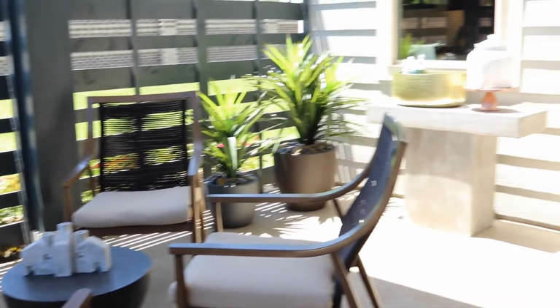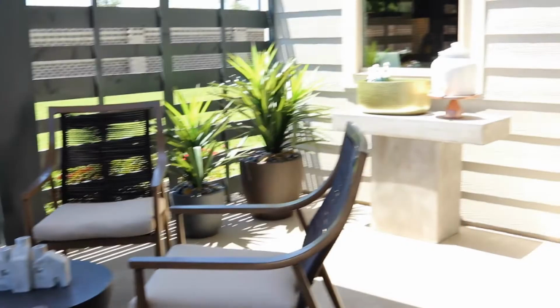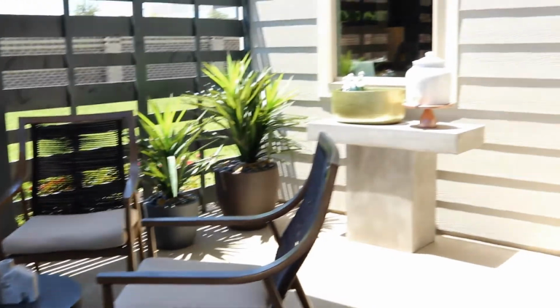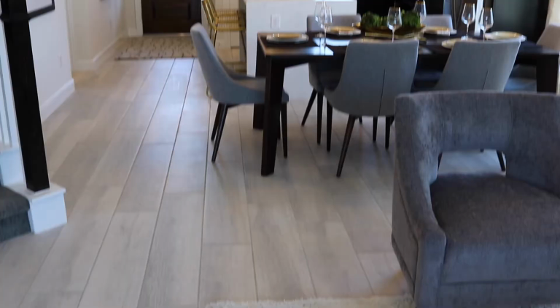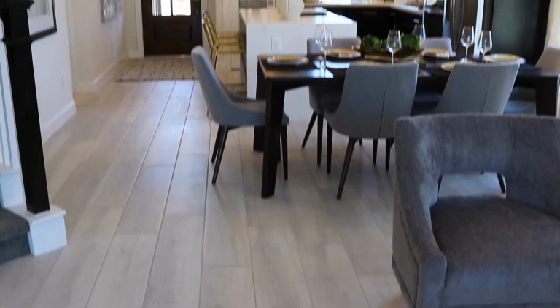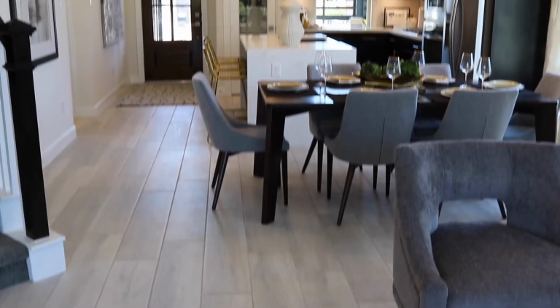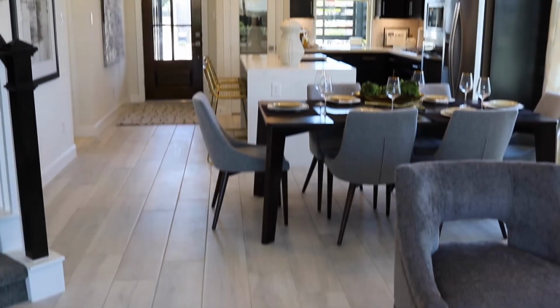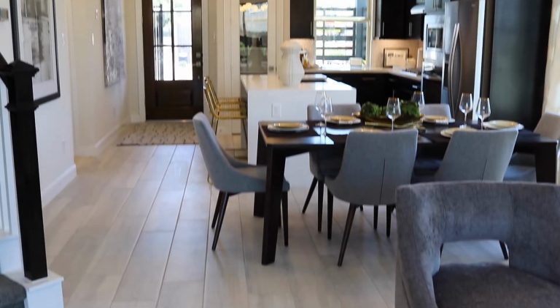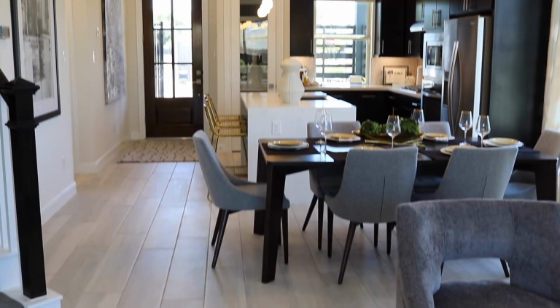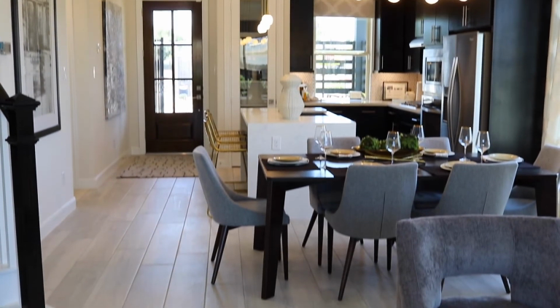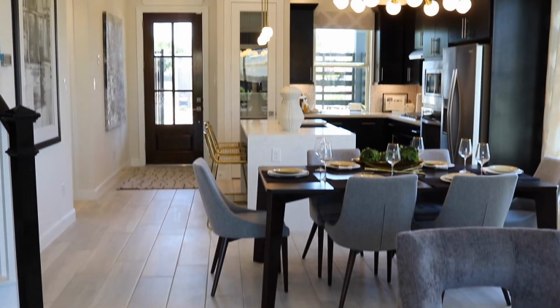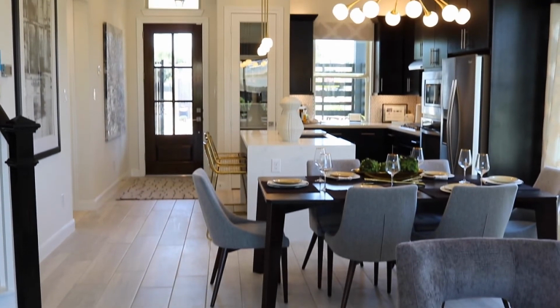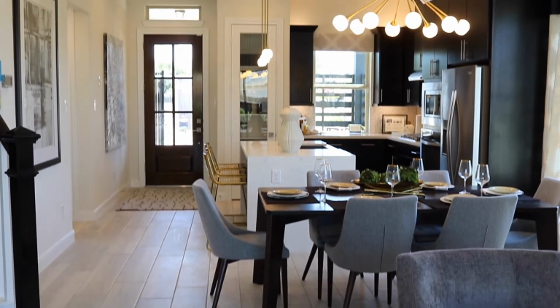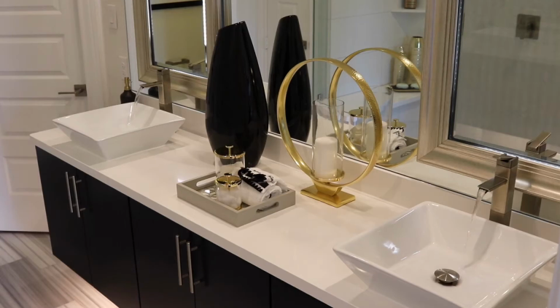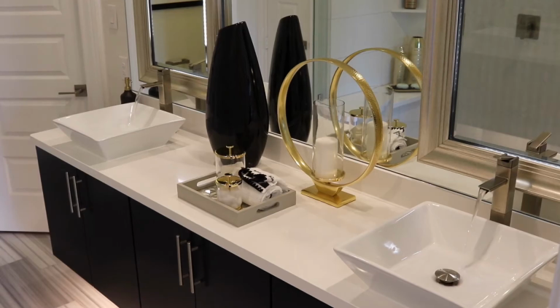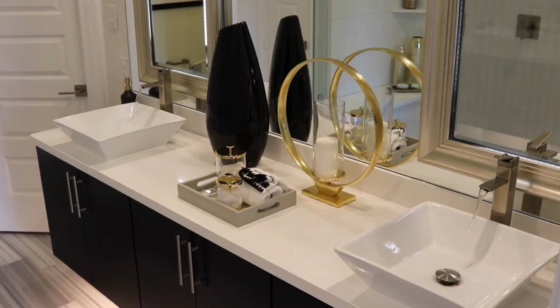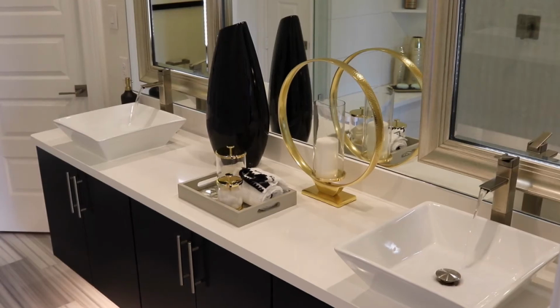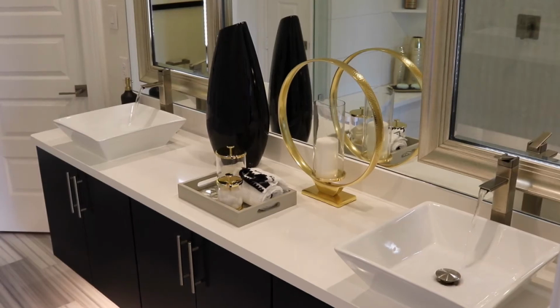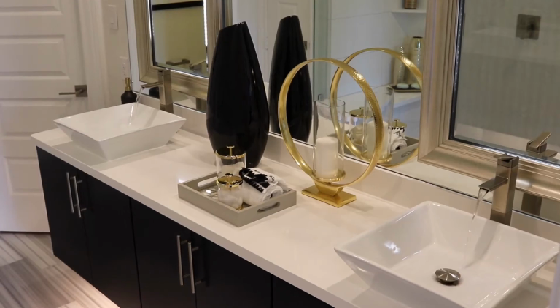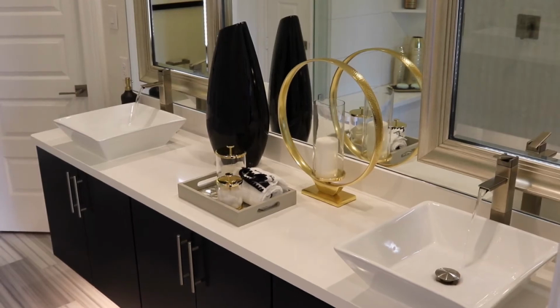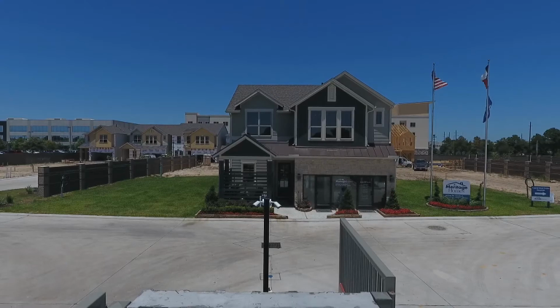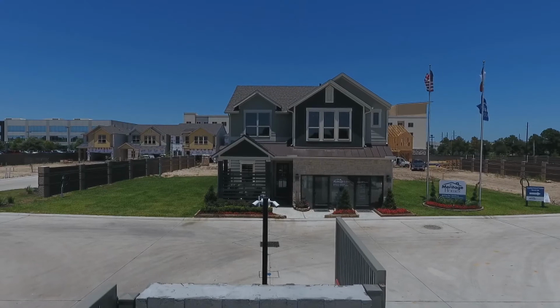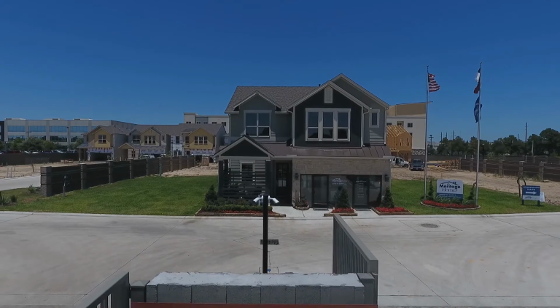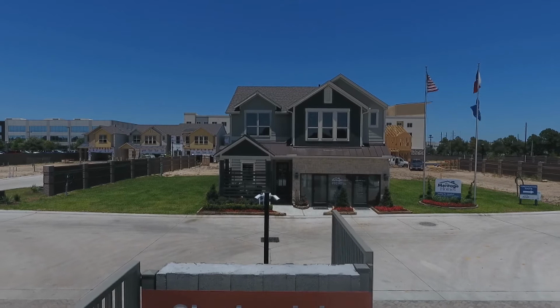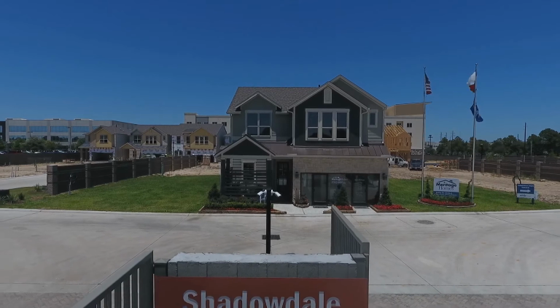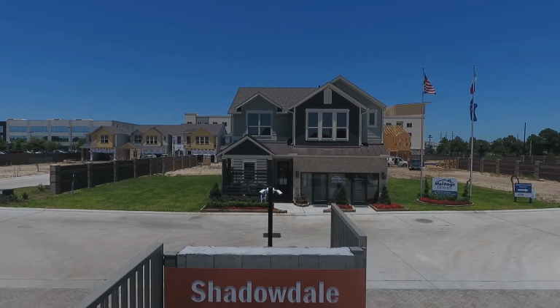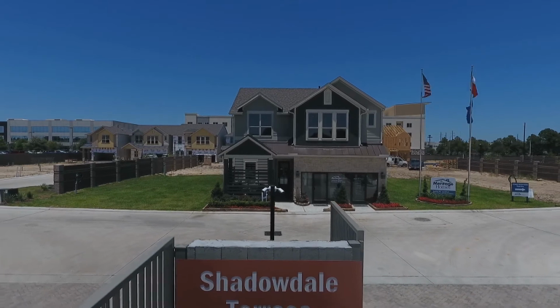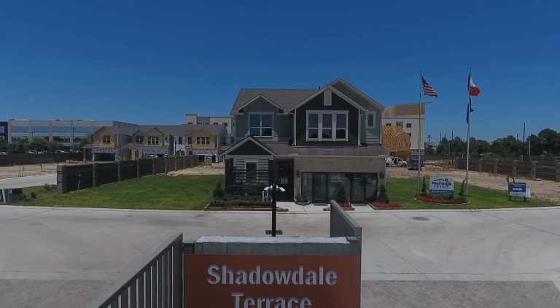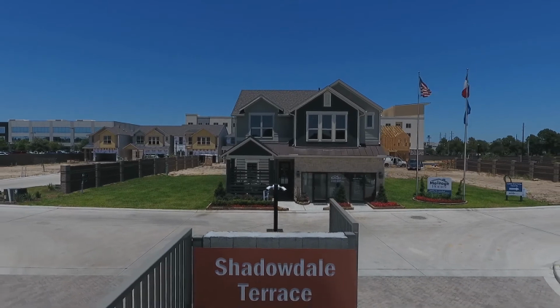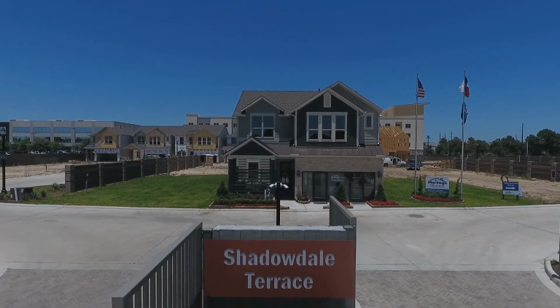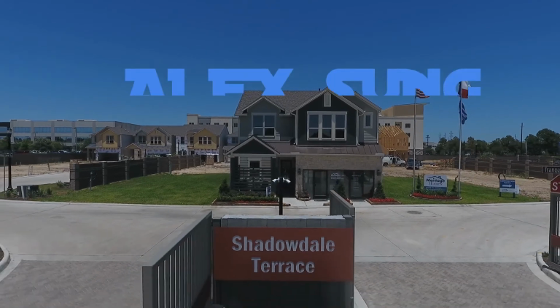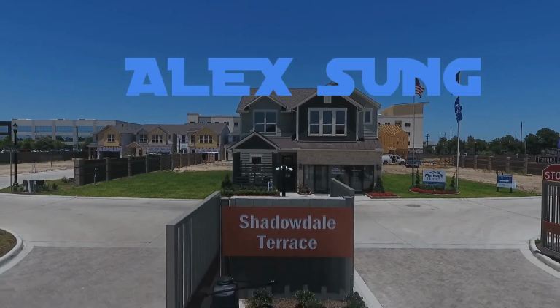Buy now and most of these homes will be ready for move-in by the end of summer. Shadowdale Terrace is now selling in the mid-300s.